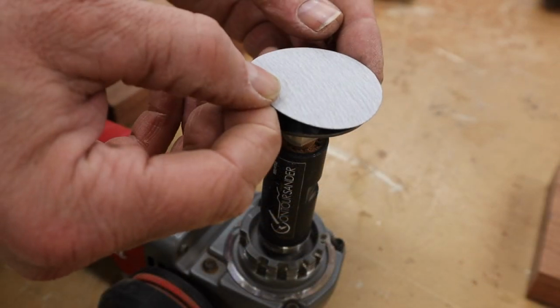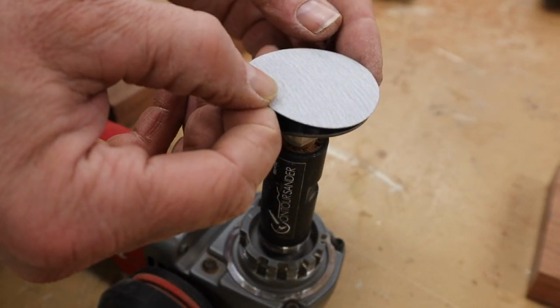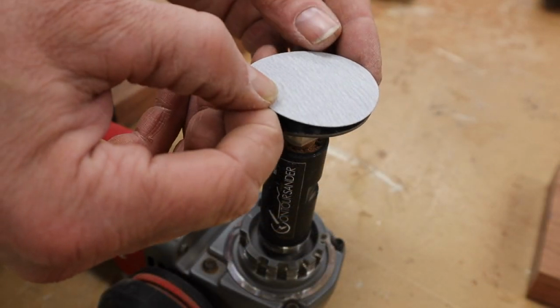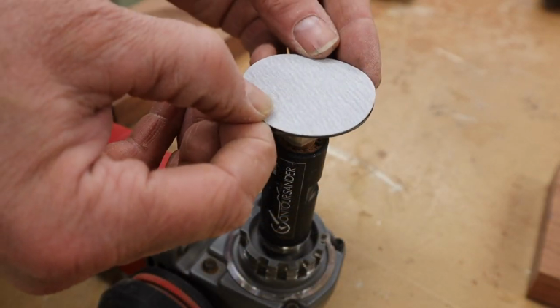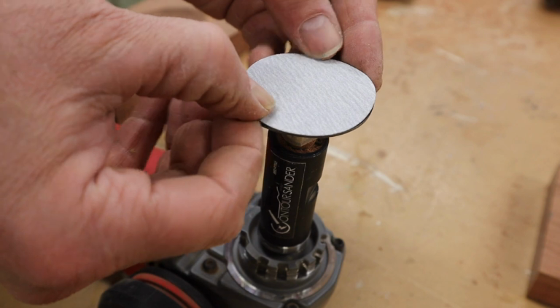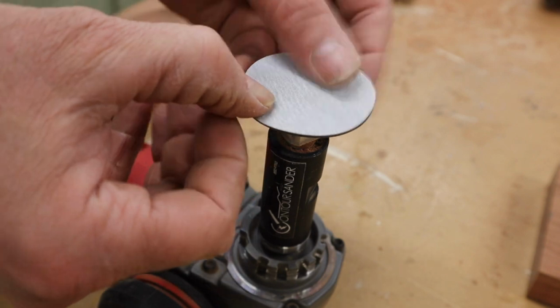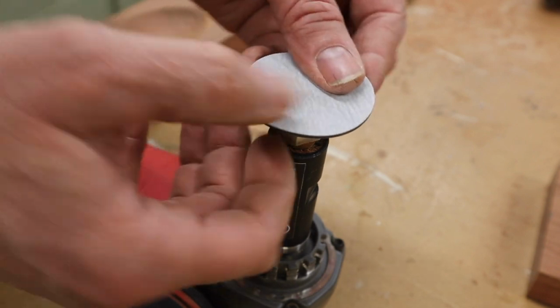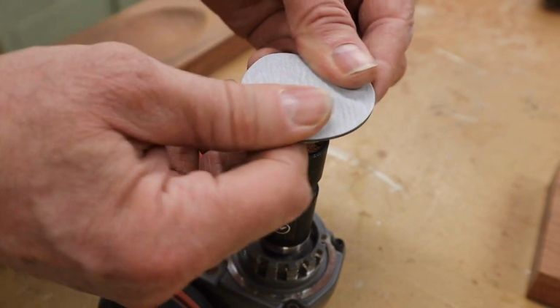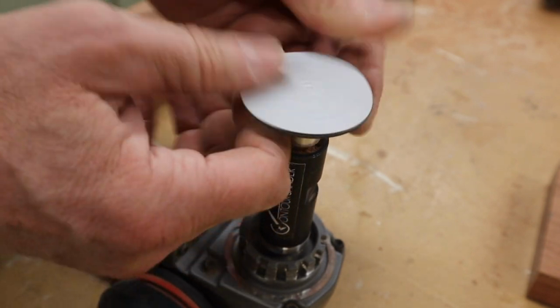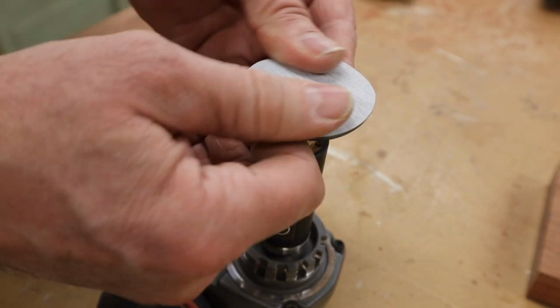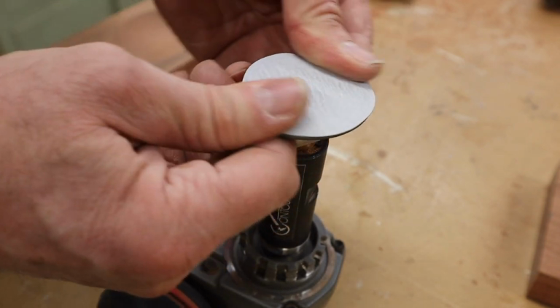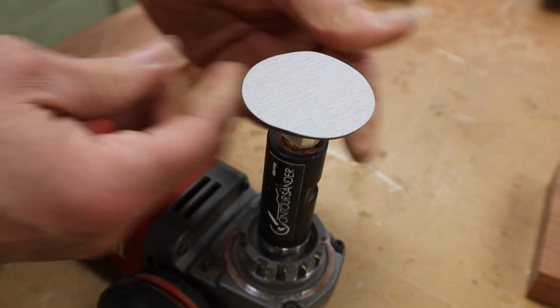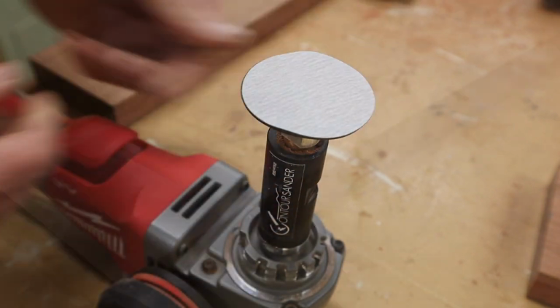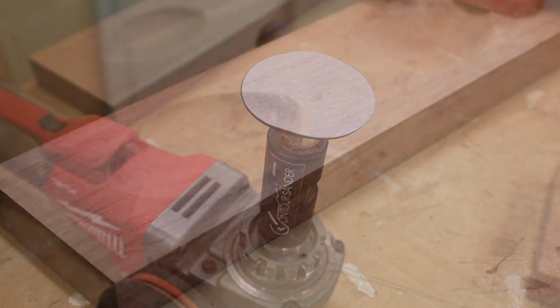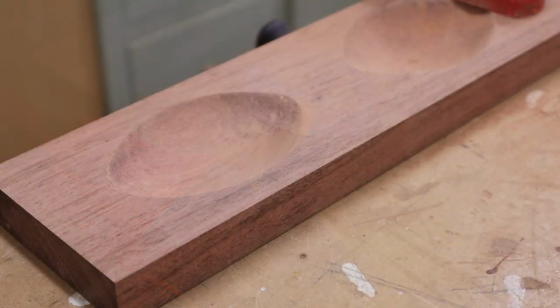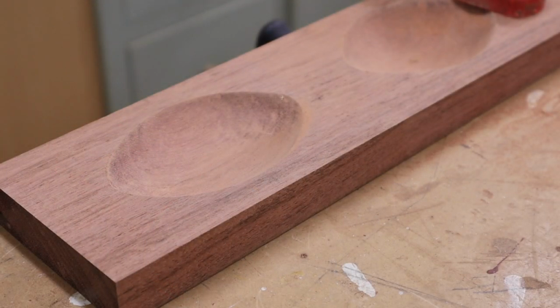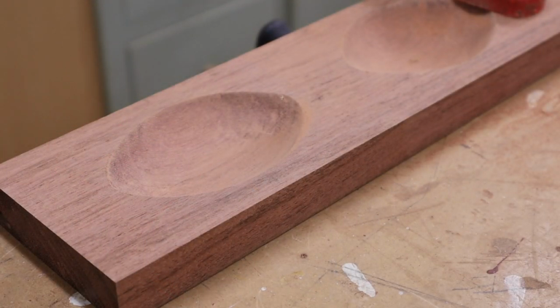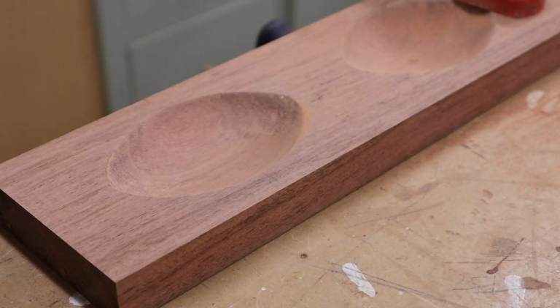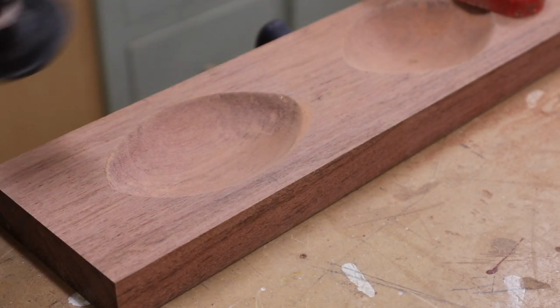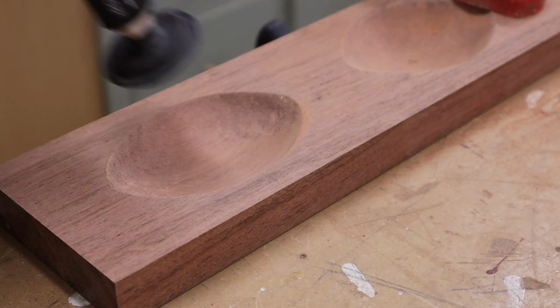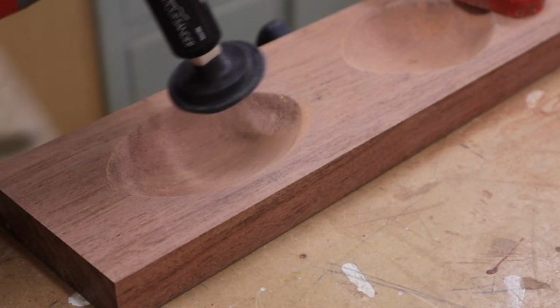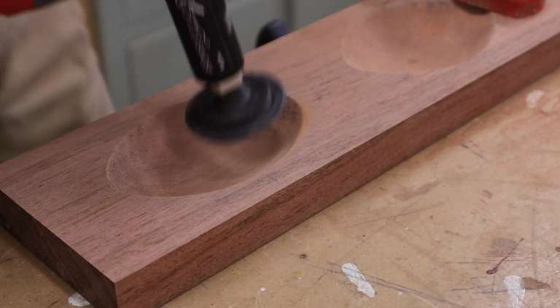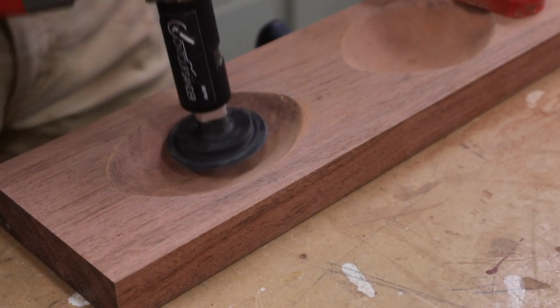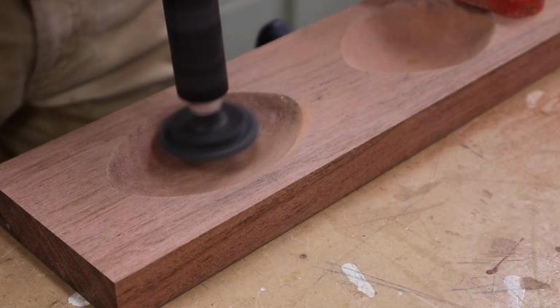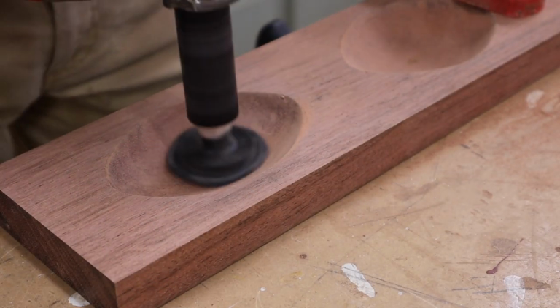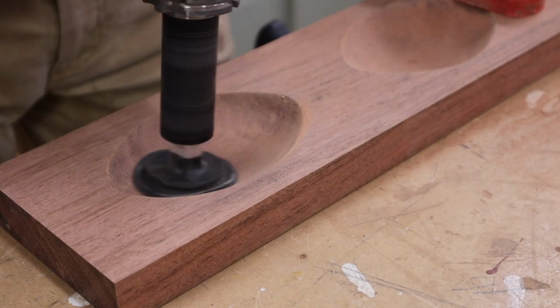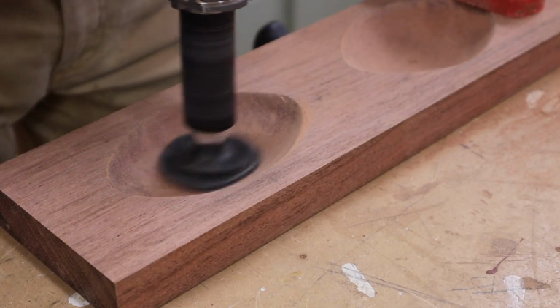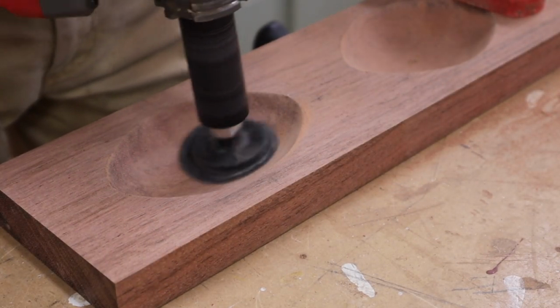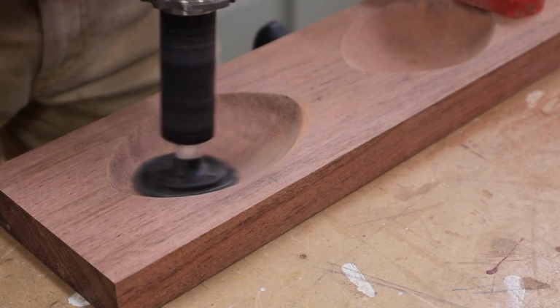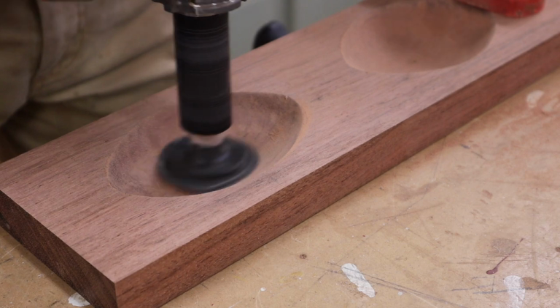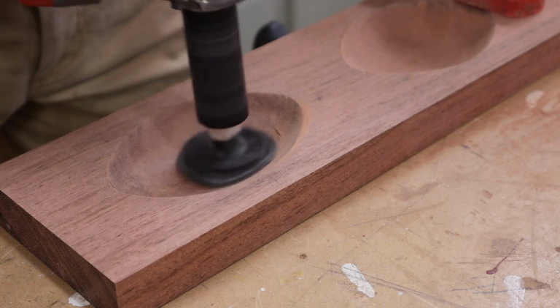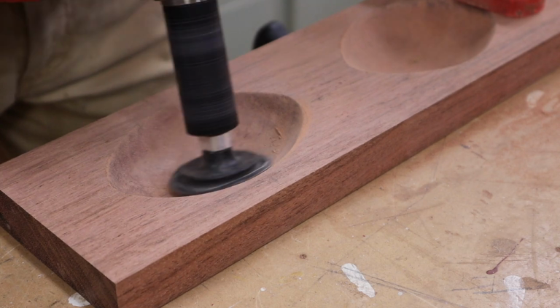Next I'll move on to the Arbortech contour sander to smooth the carving. You can see how the sander forms to the shape of the vessel.